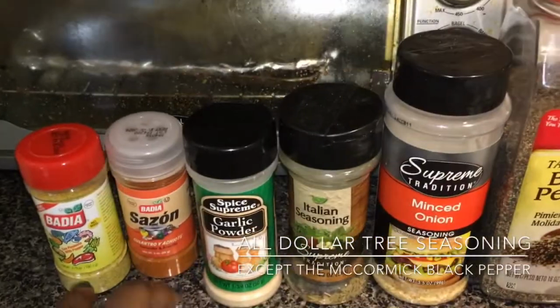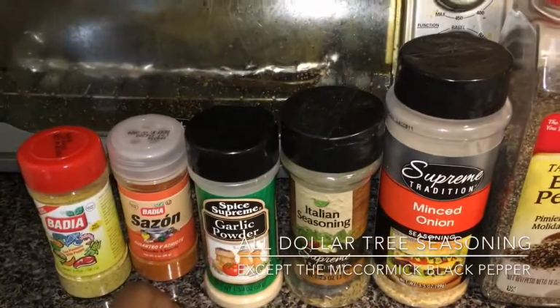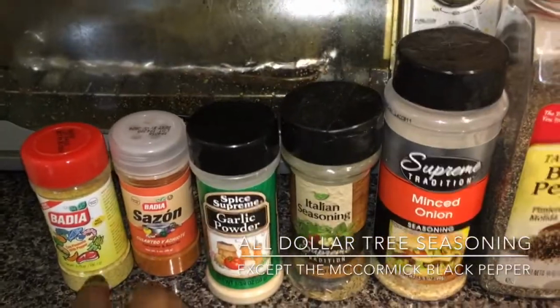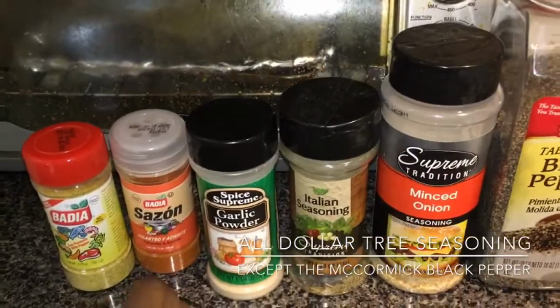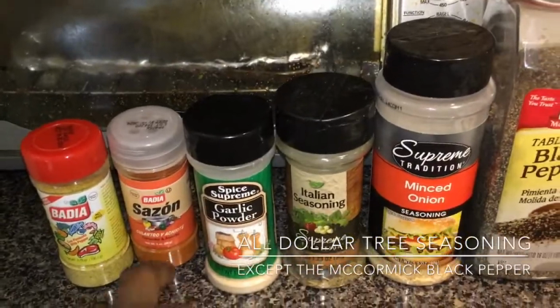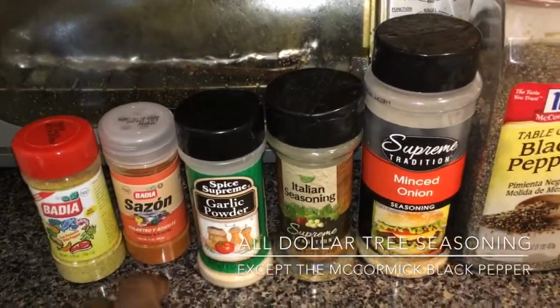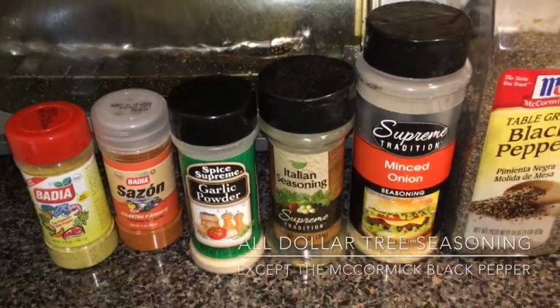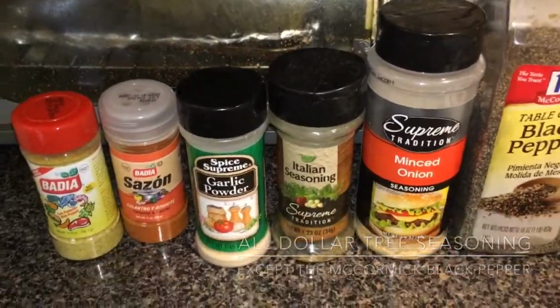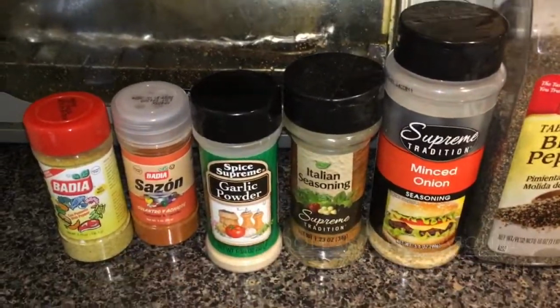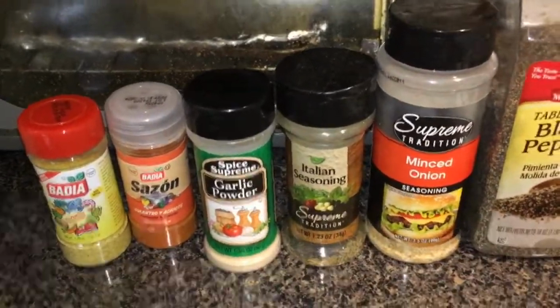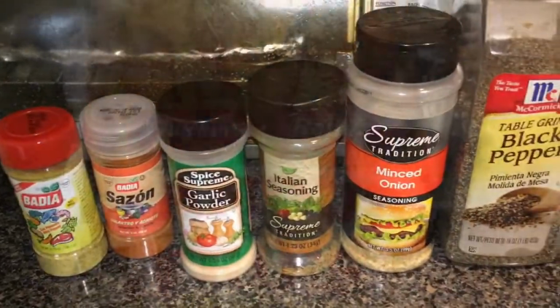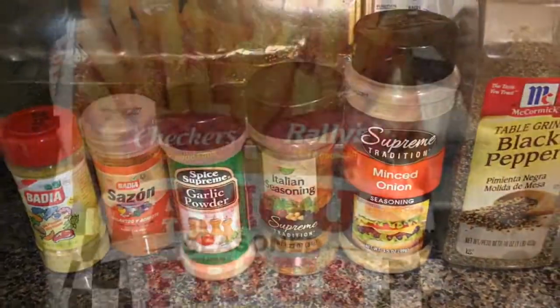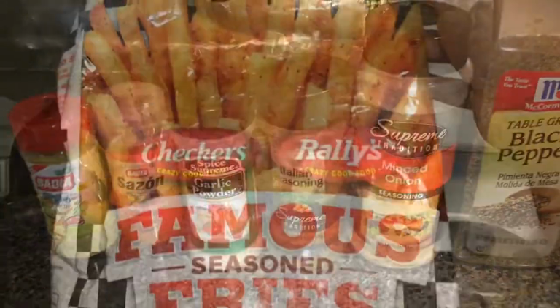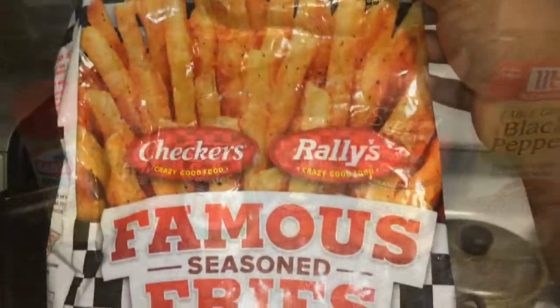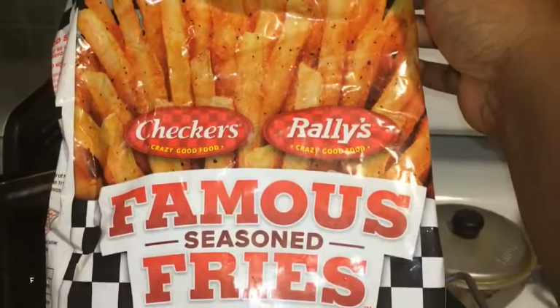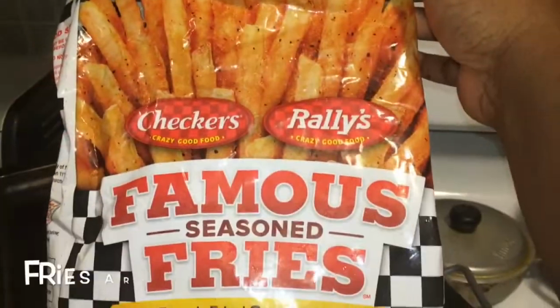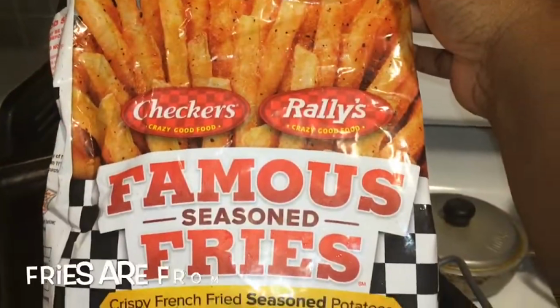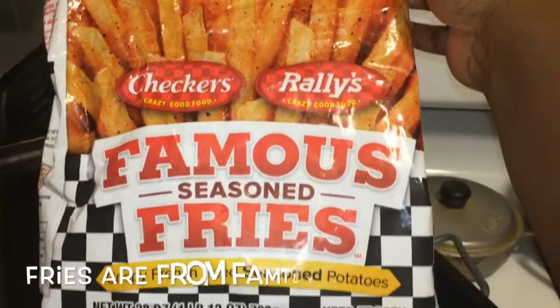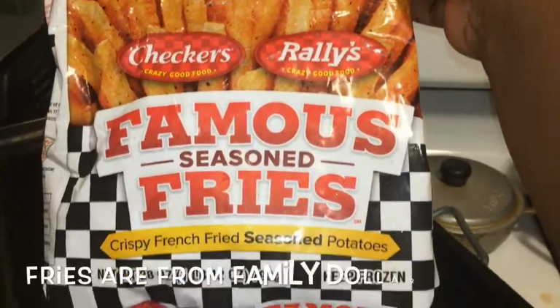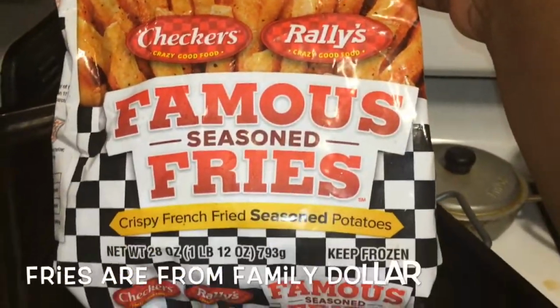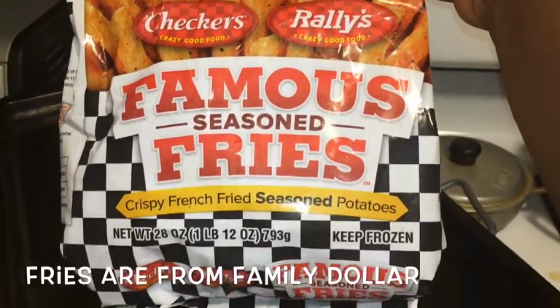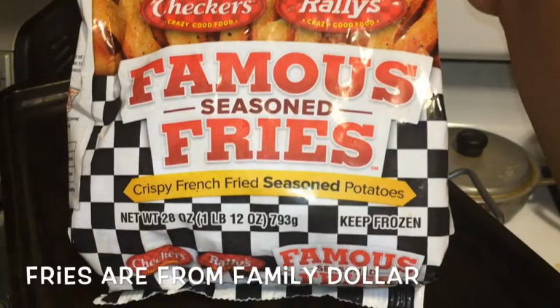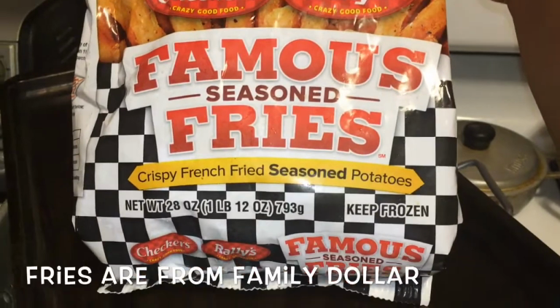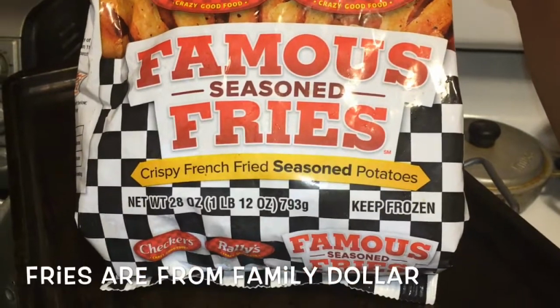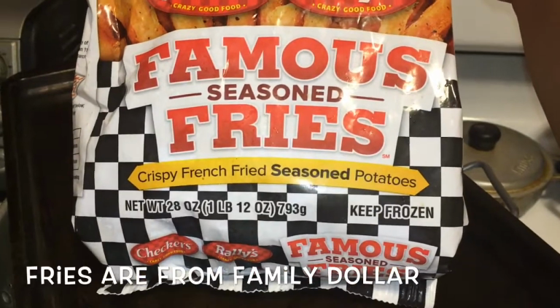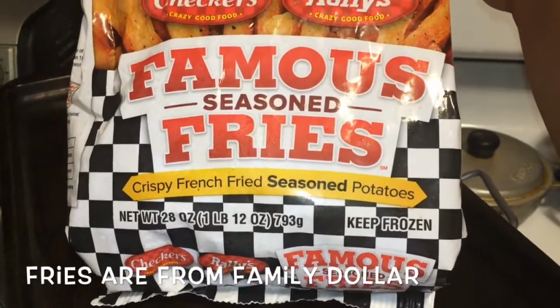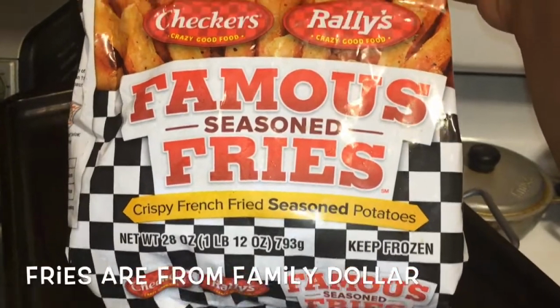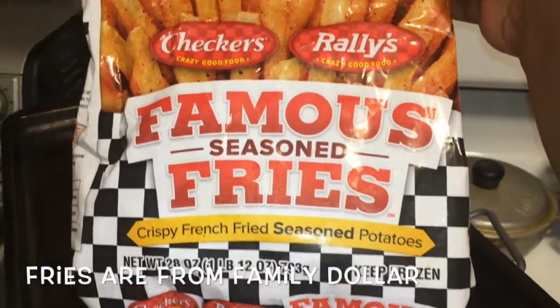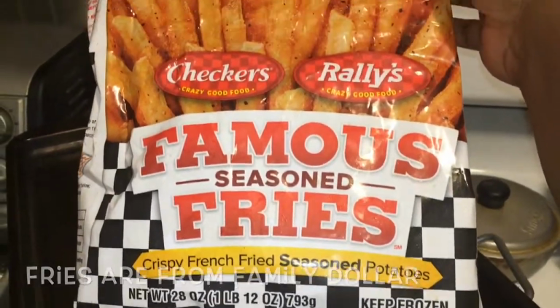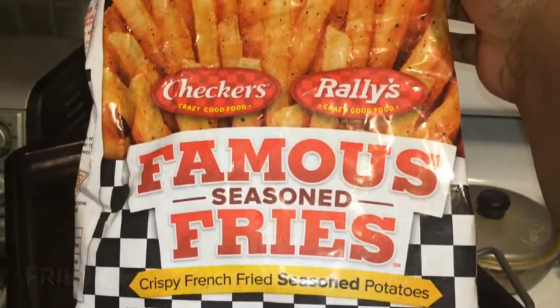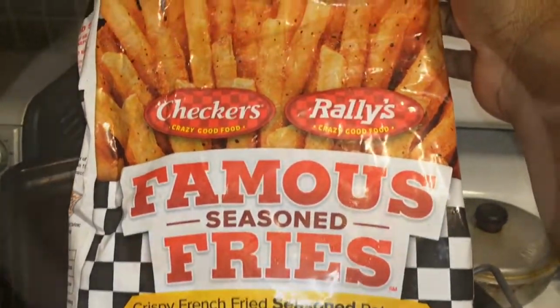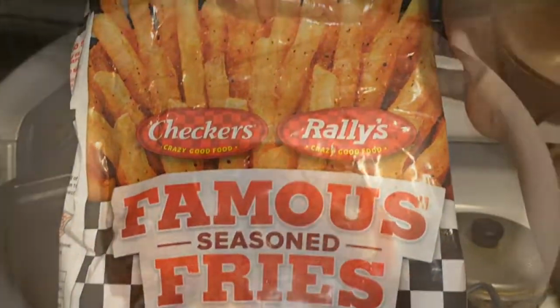I didn't use any salt because the adobo and sazon have enough salt in them. These are just the french fries that I use to go with the chicken.